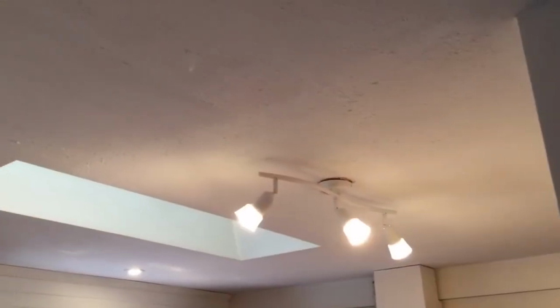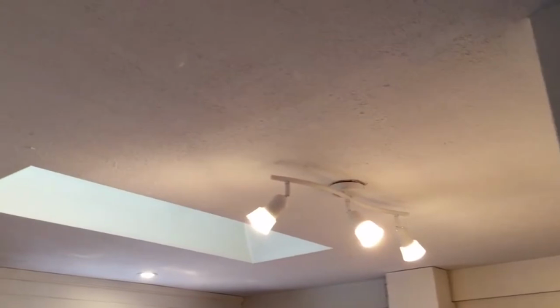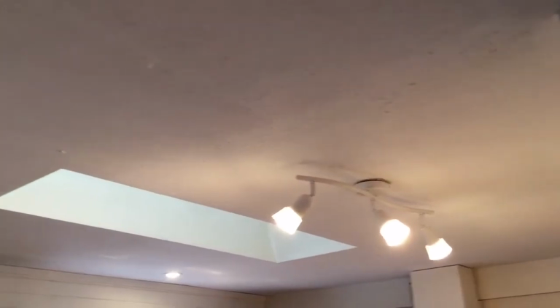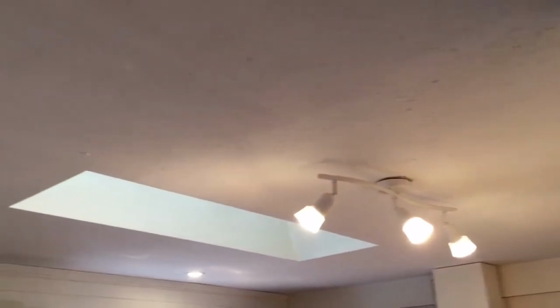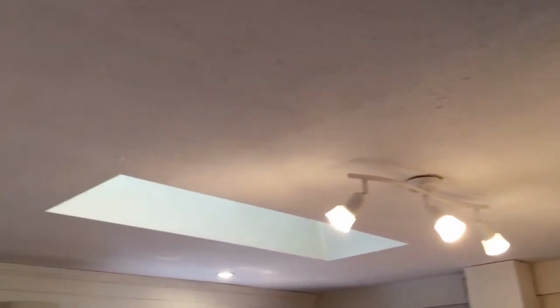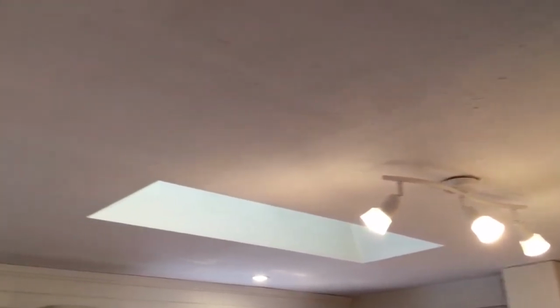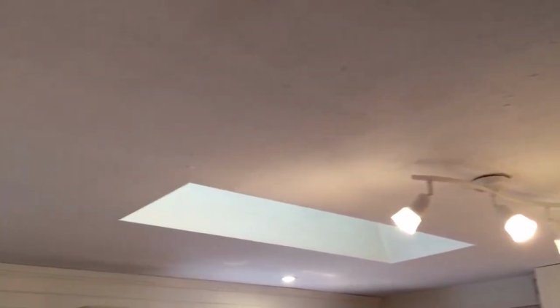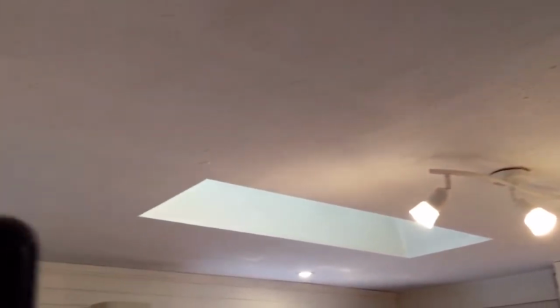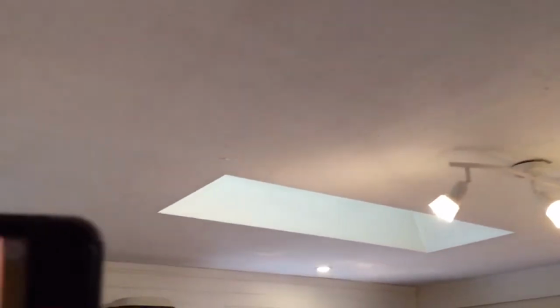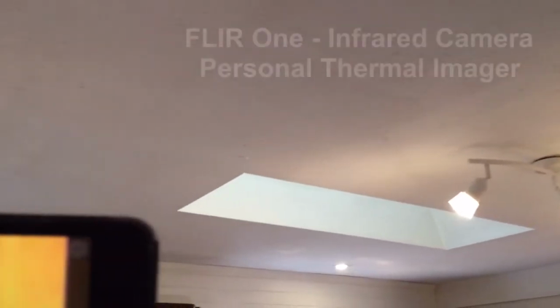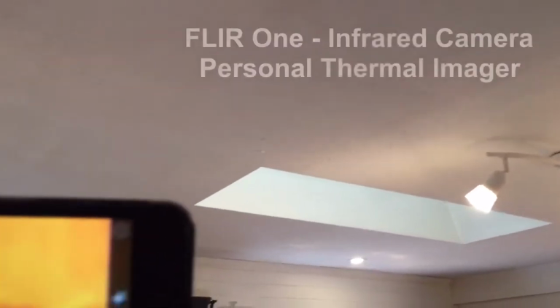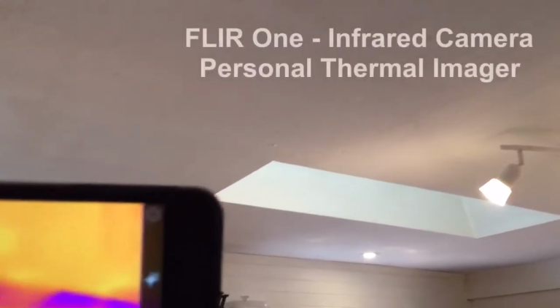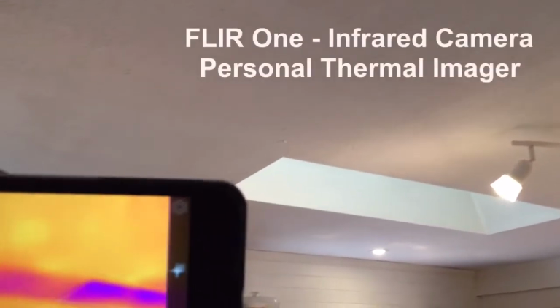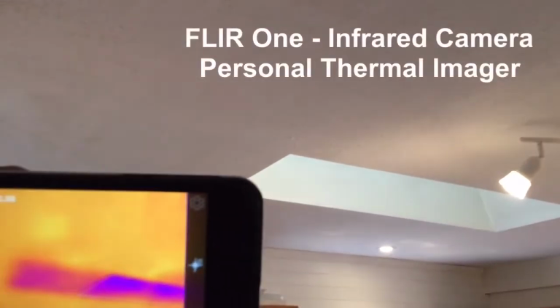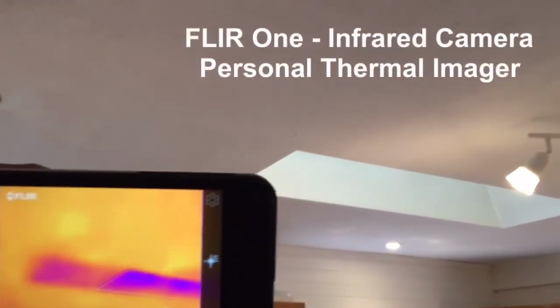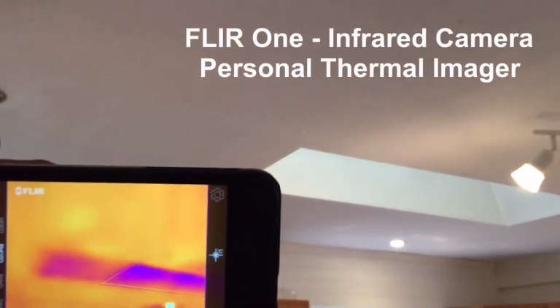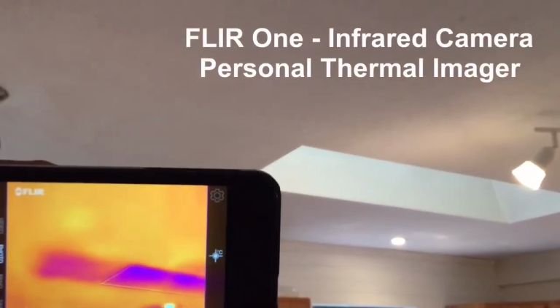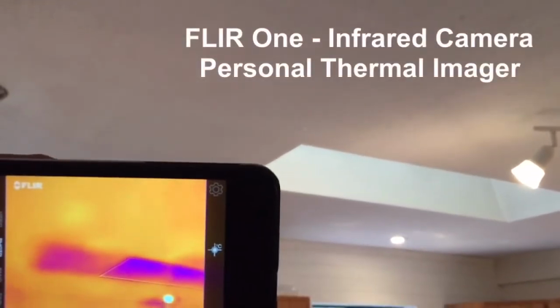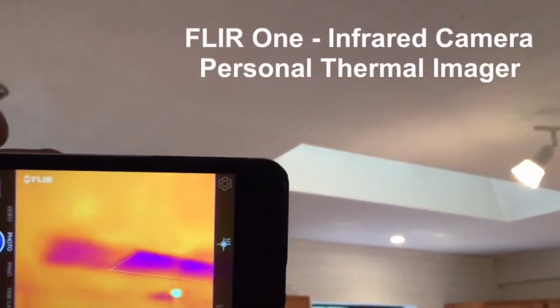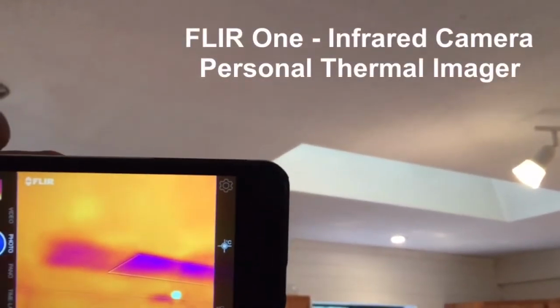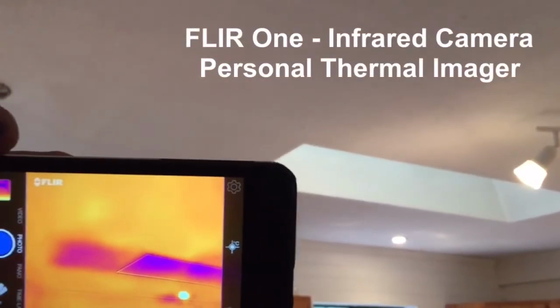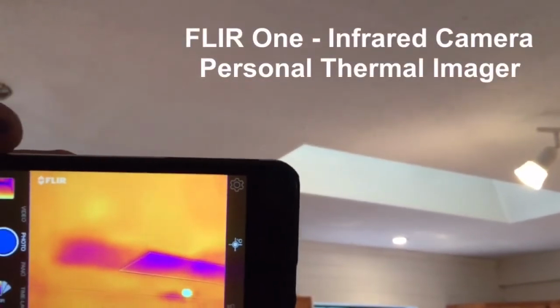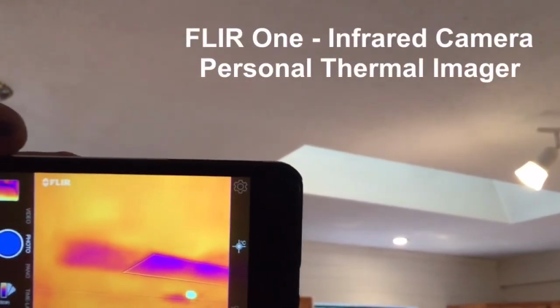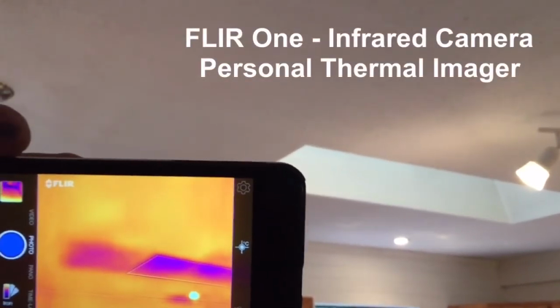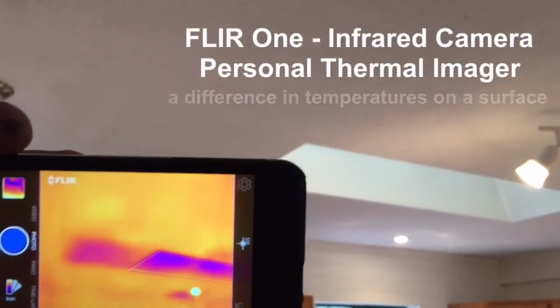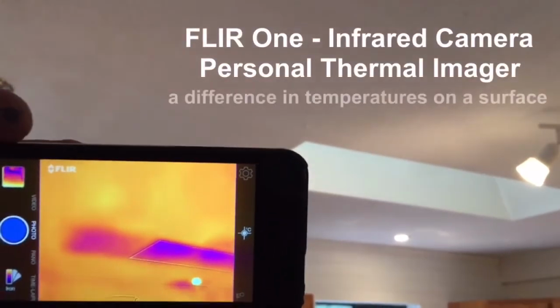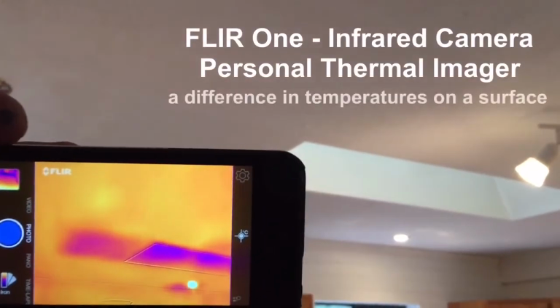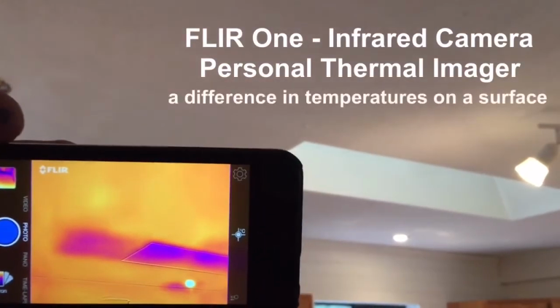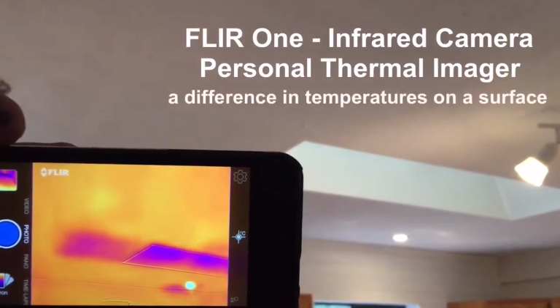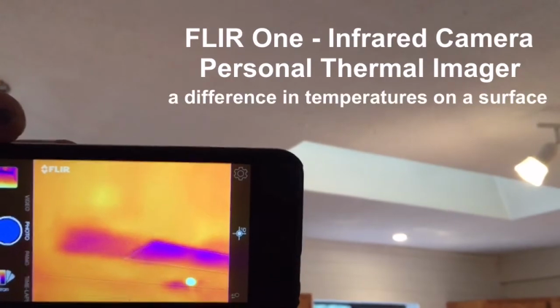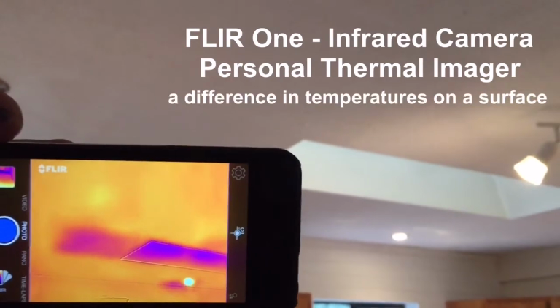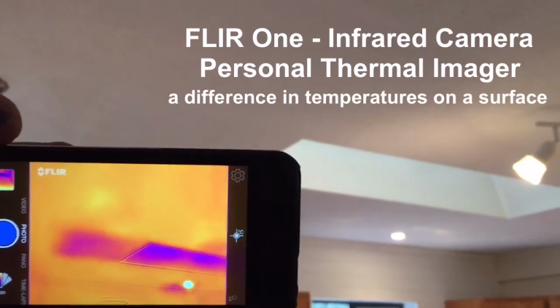The type of infrared camera I use during my inspections is called a FLIR-1. What it shows me is a difference of temperature.